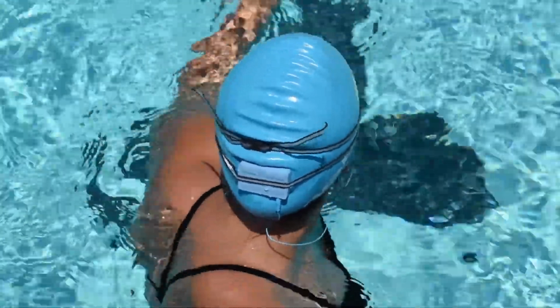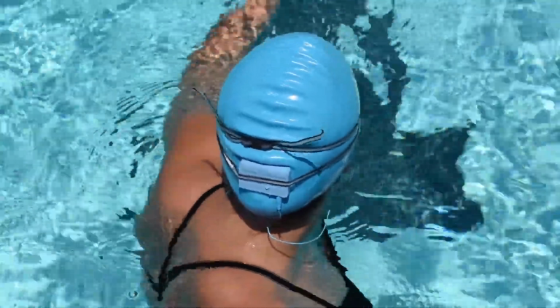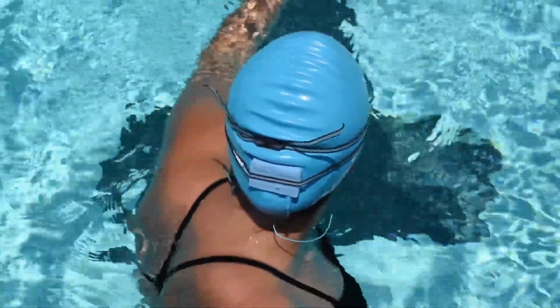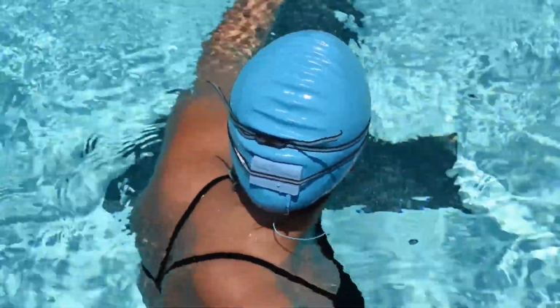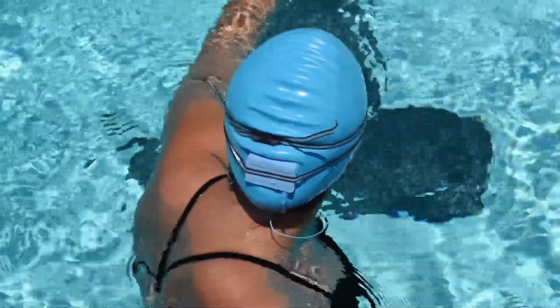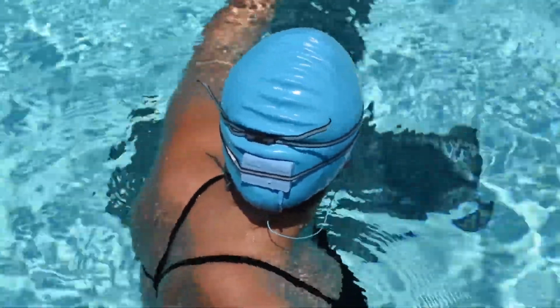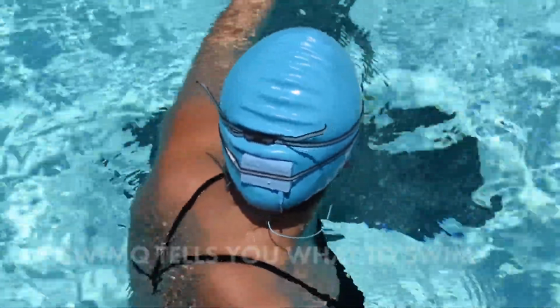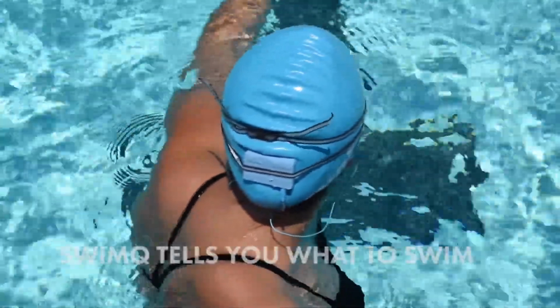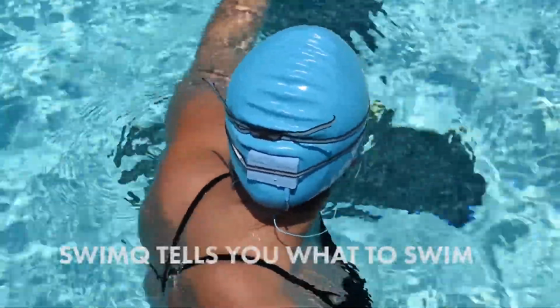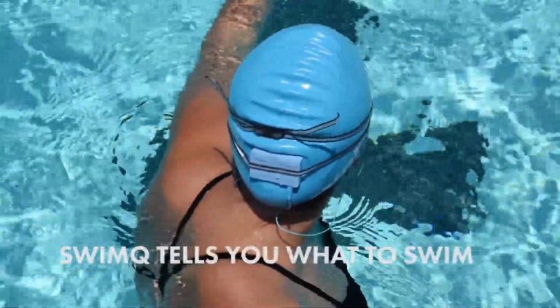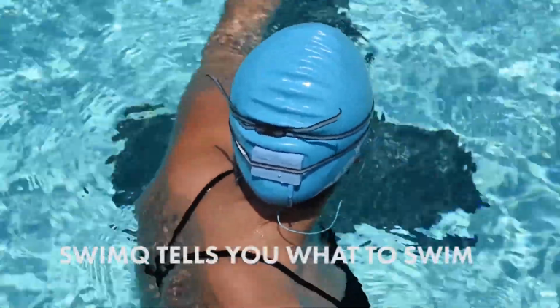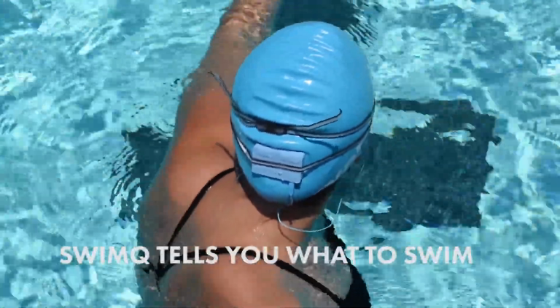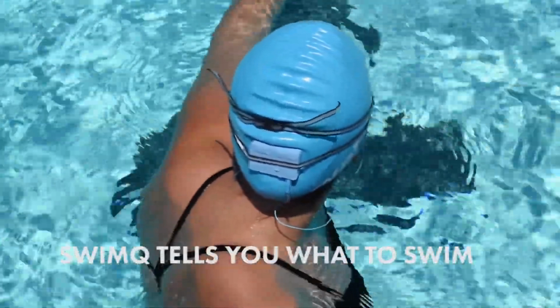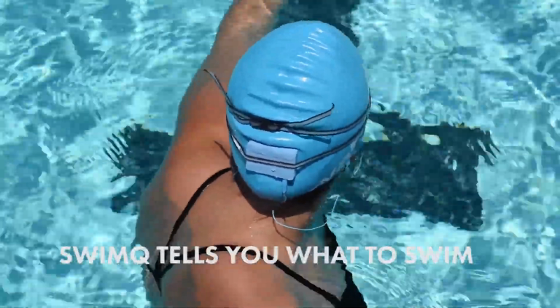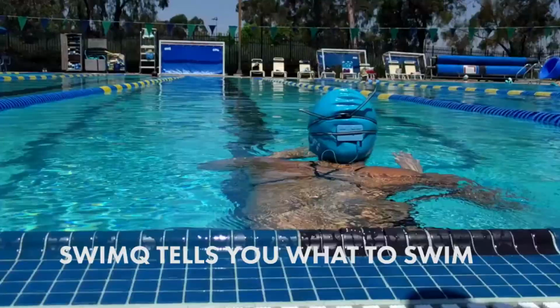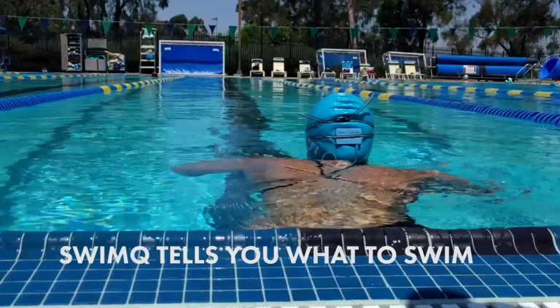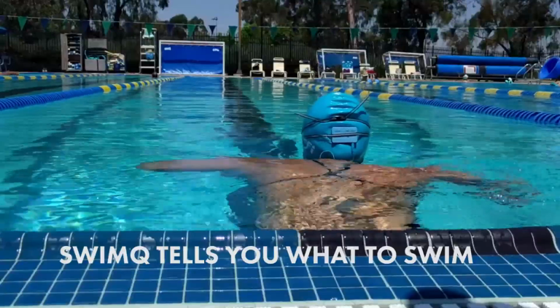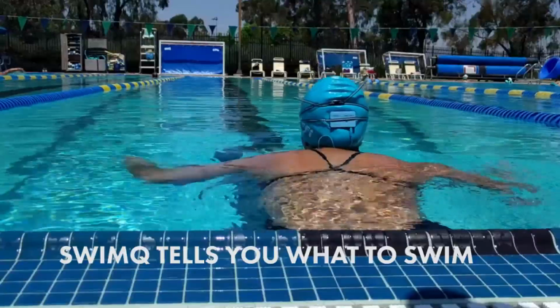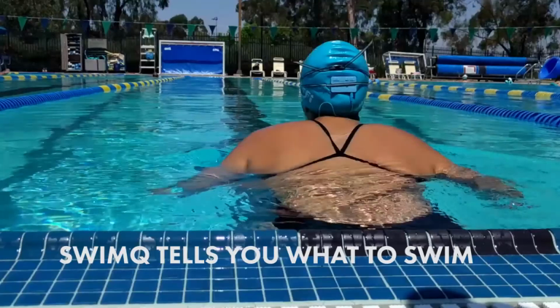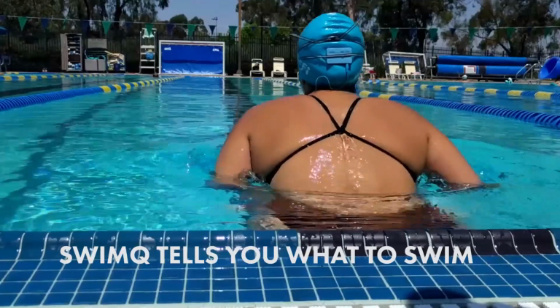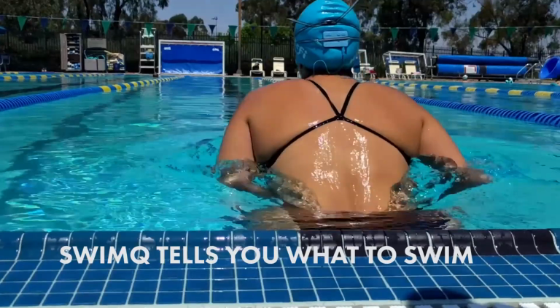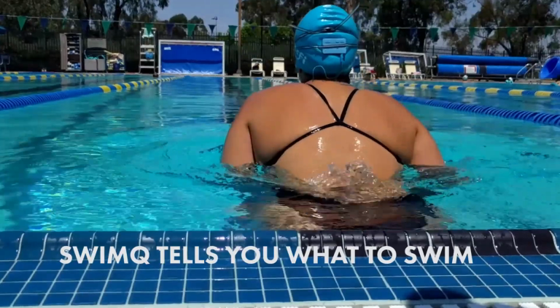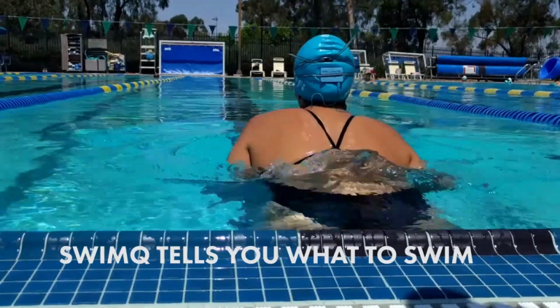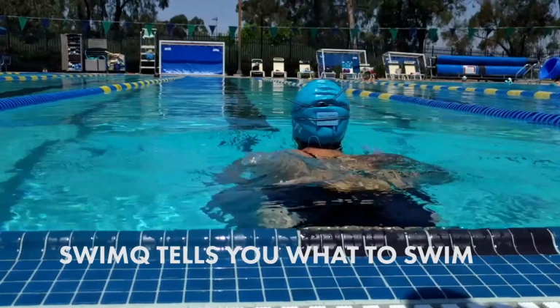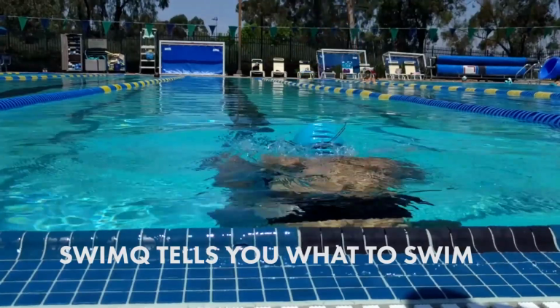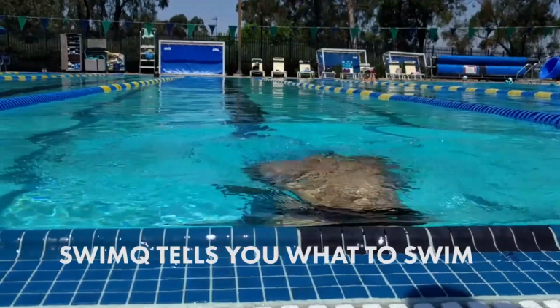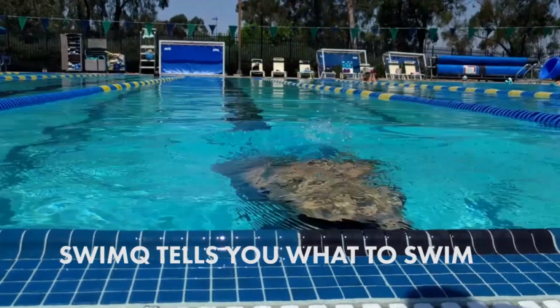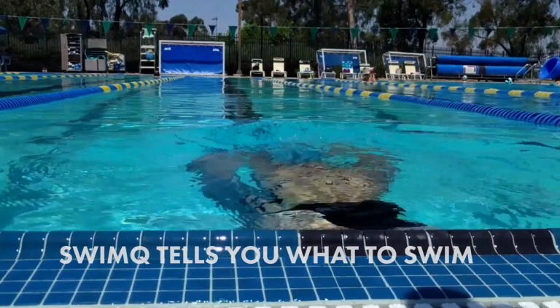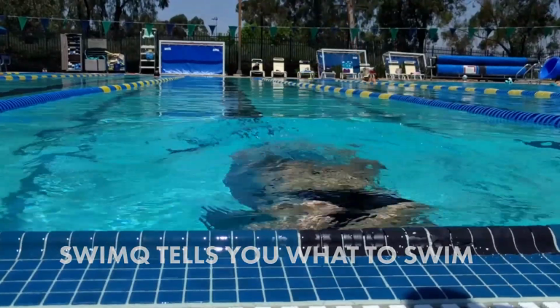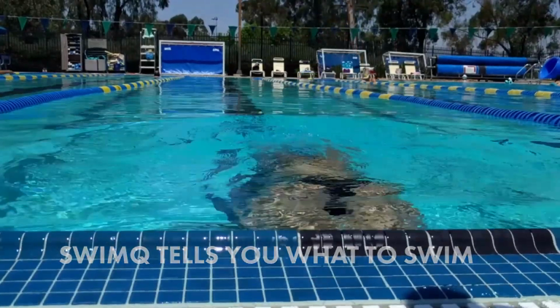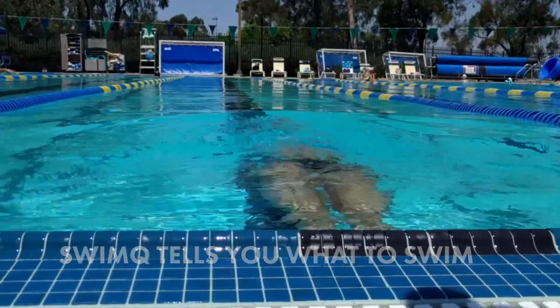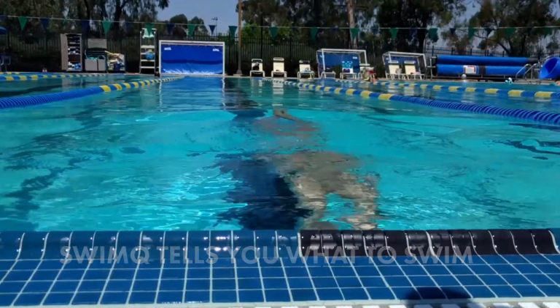Let's begin with four lengths of freestyle. Start swimming in 3, 2, 1, go.